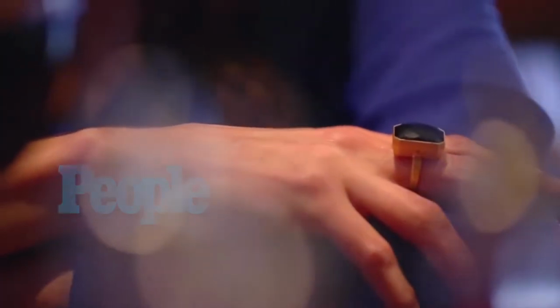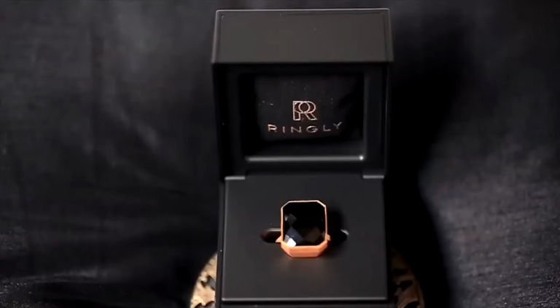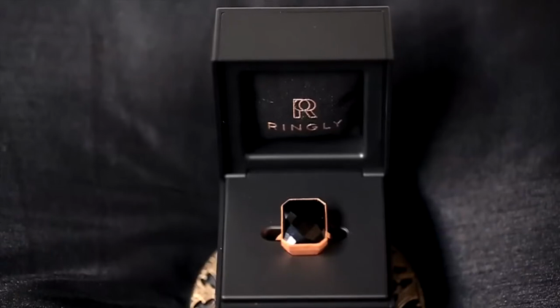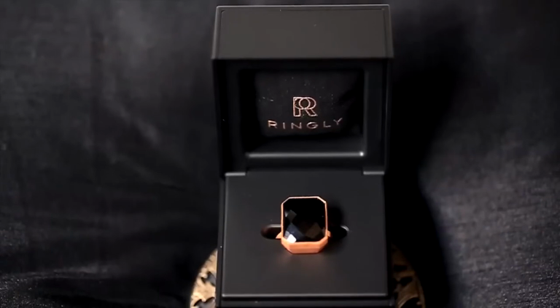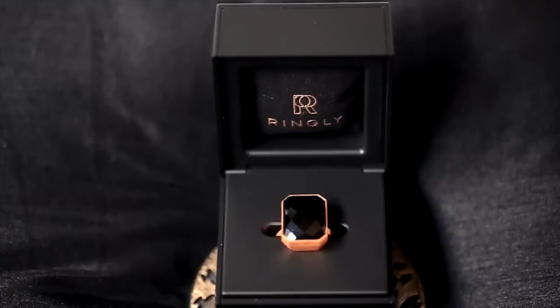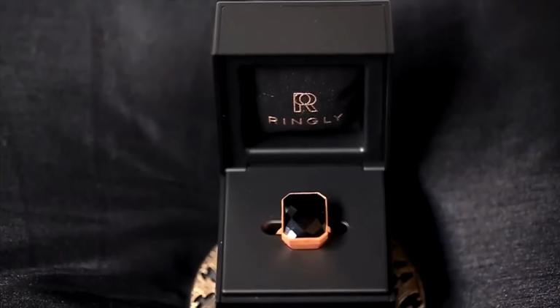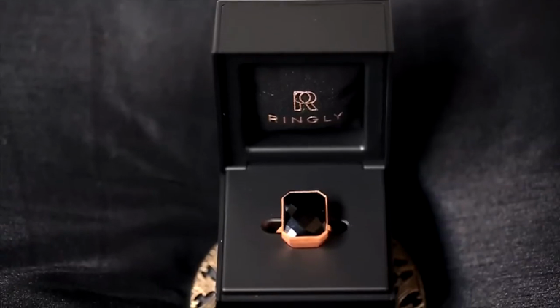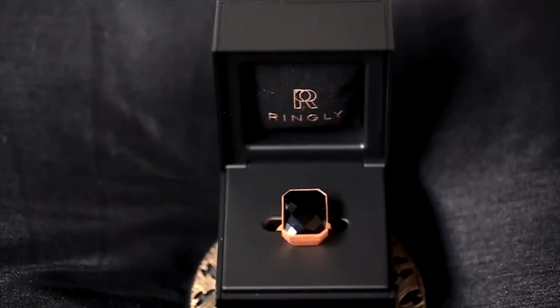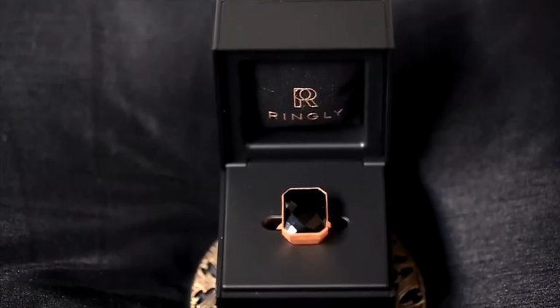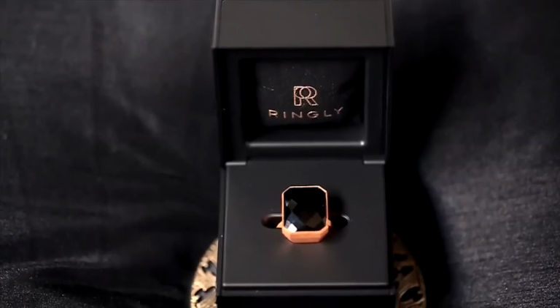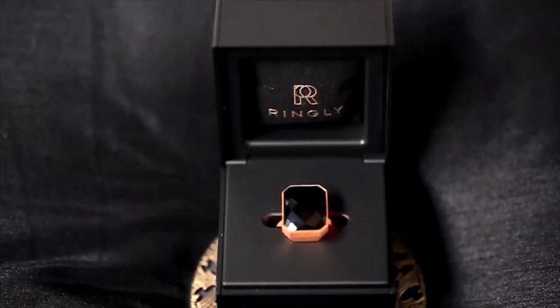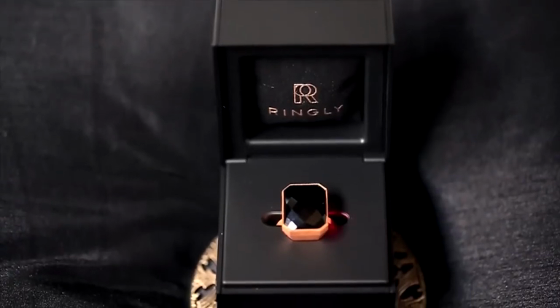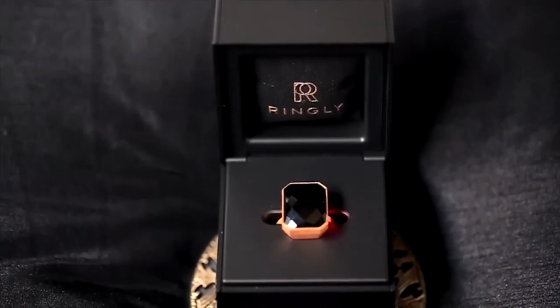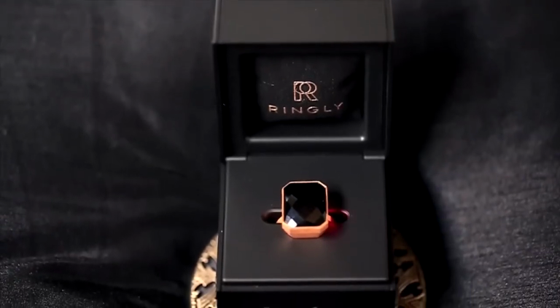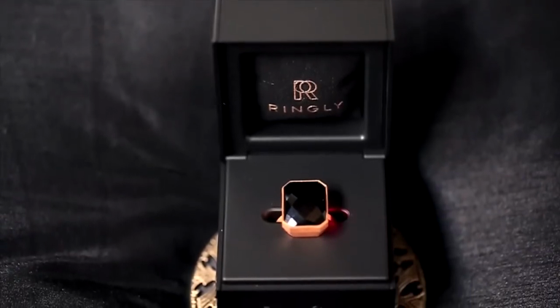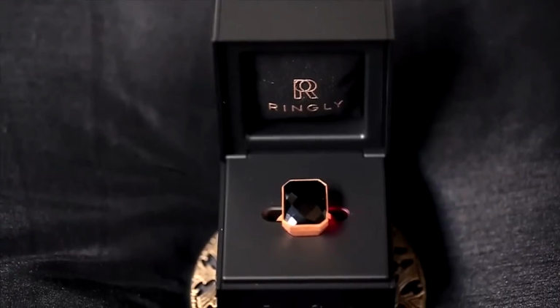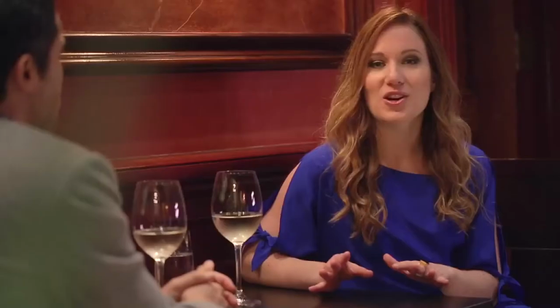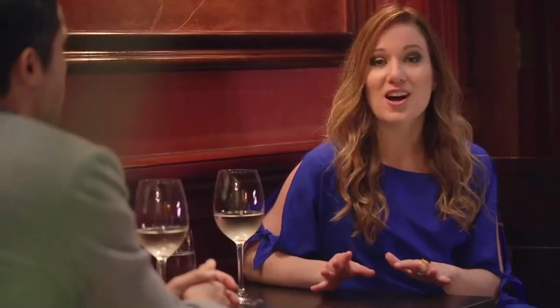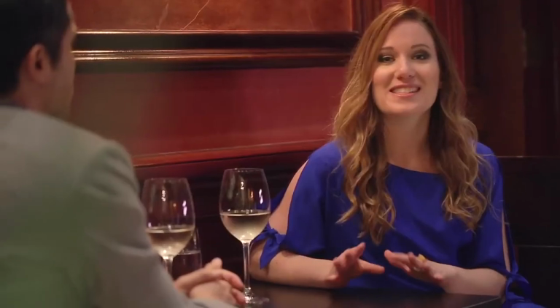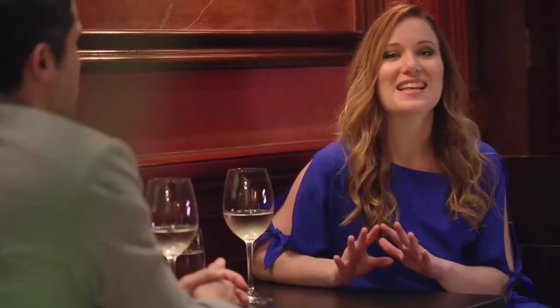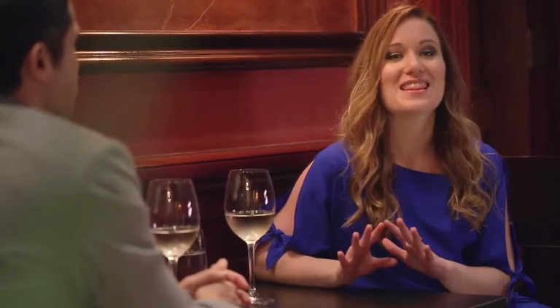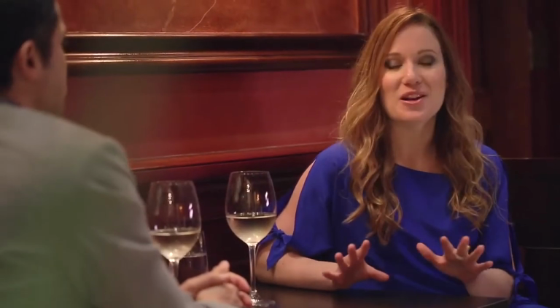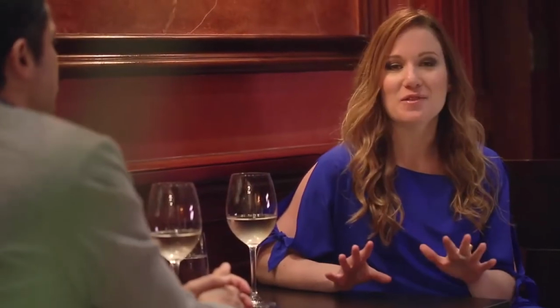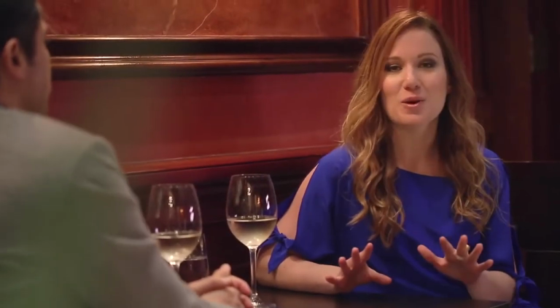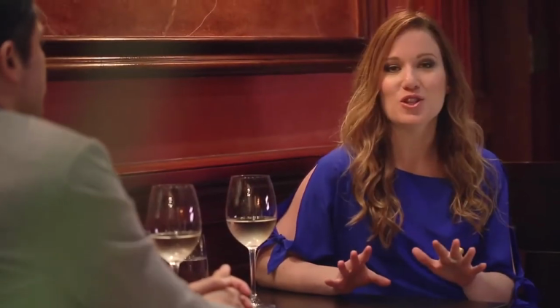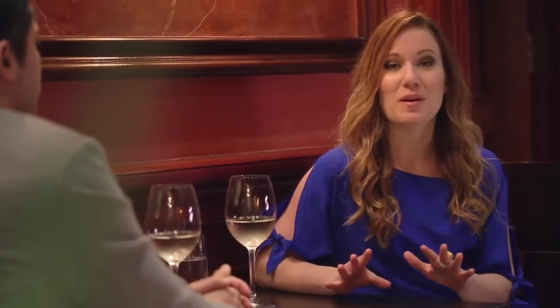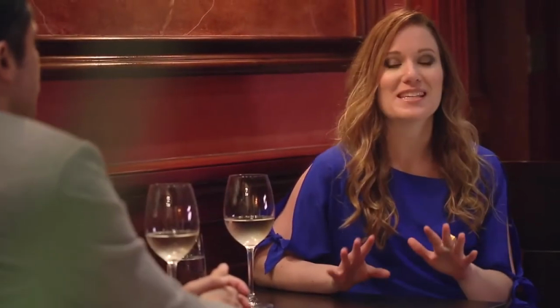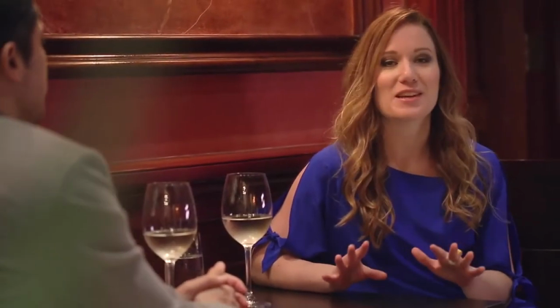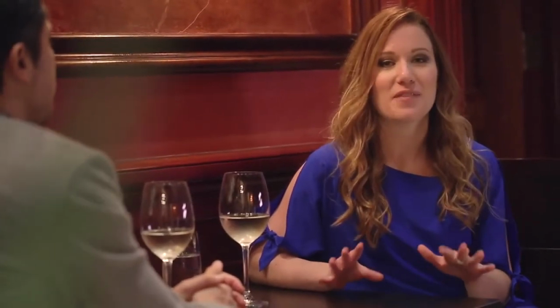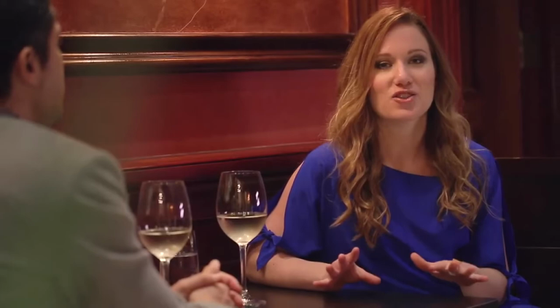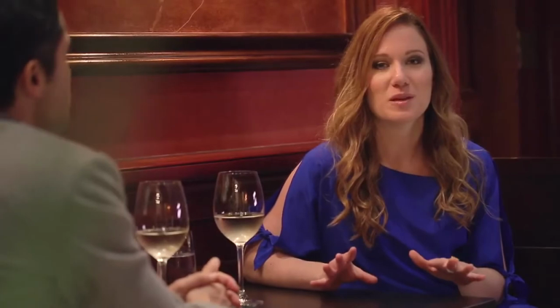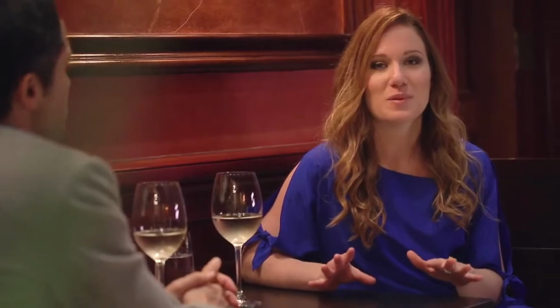The ring is from a brand called Ringly, and when it was unveiled last year it caused a lot of commotion among tech and fashion people.